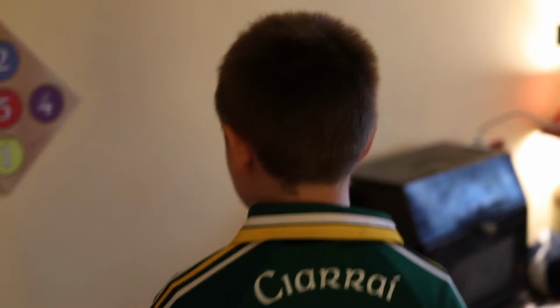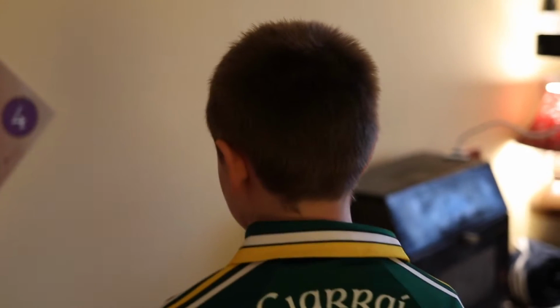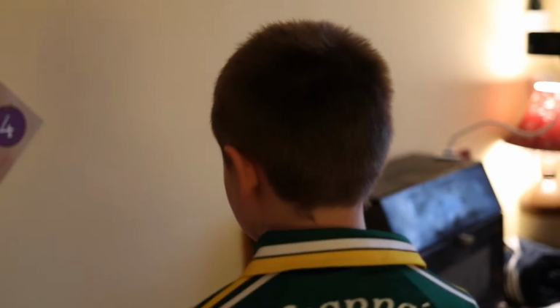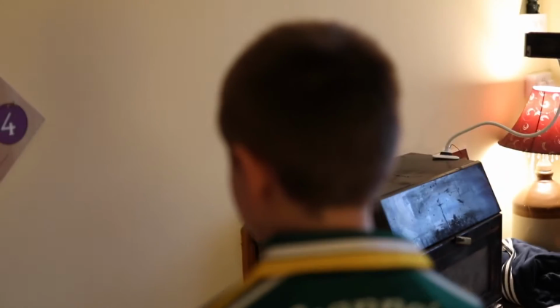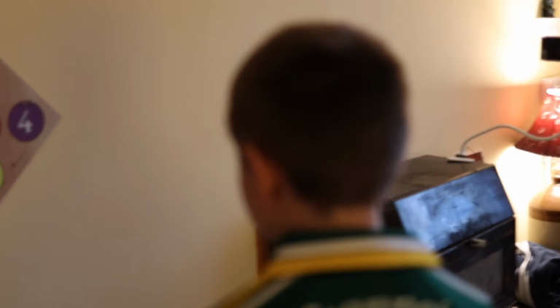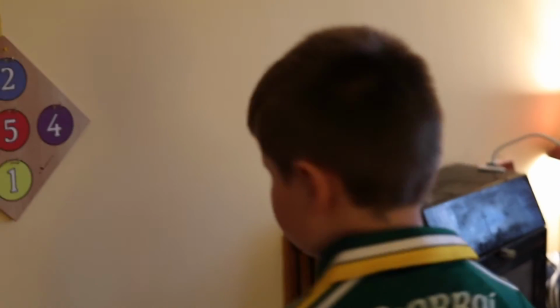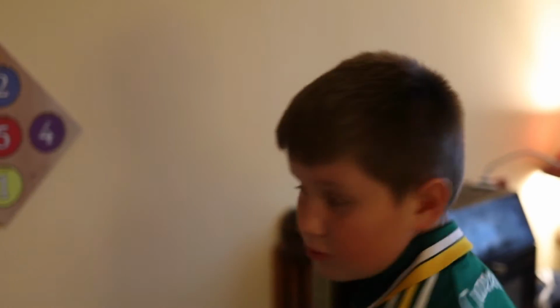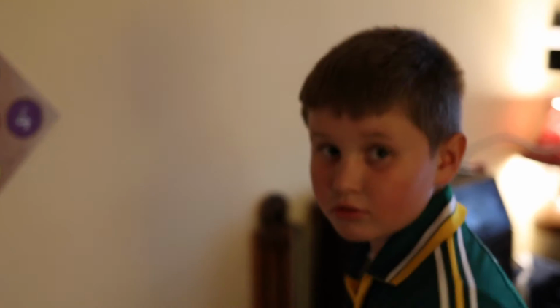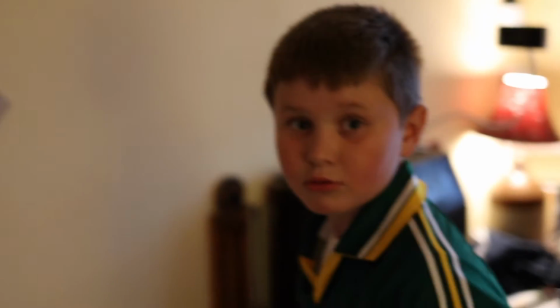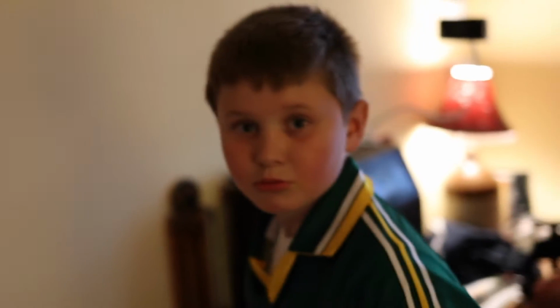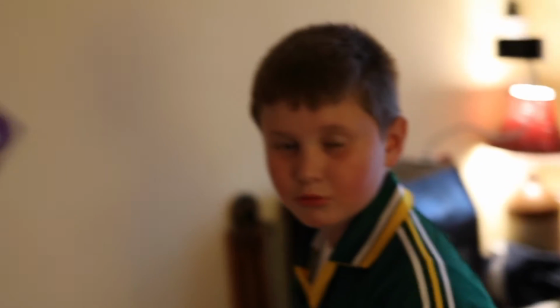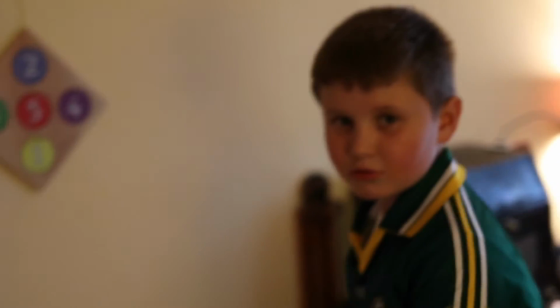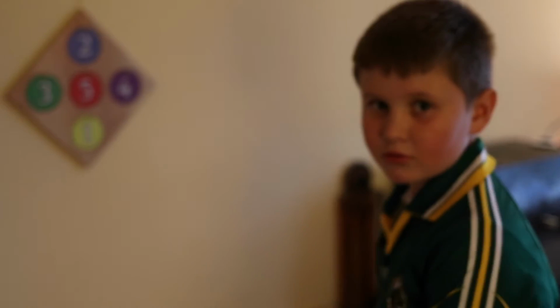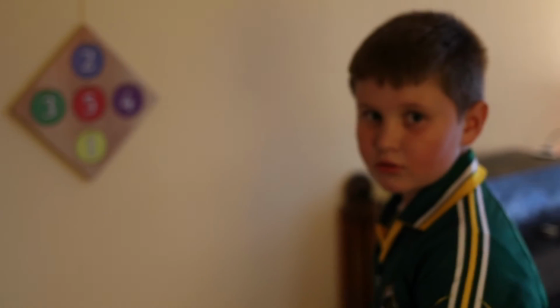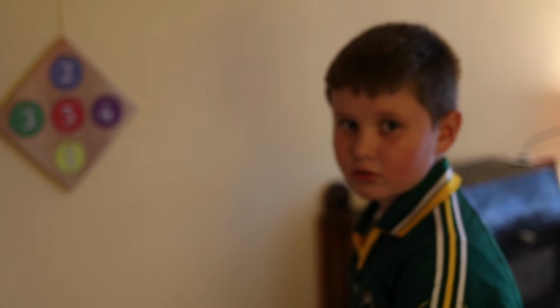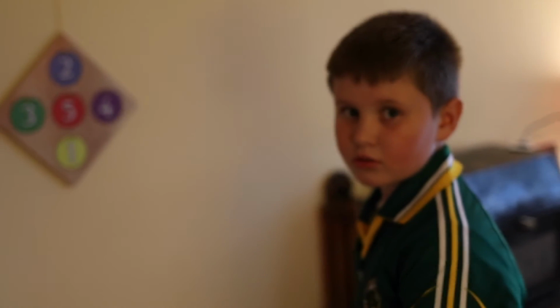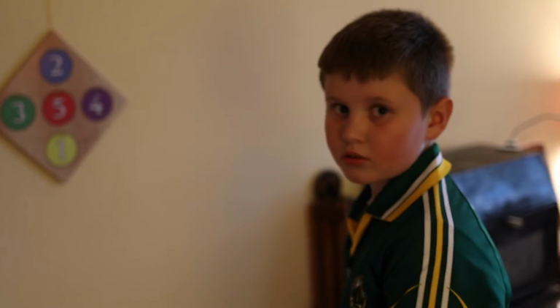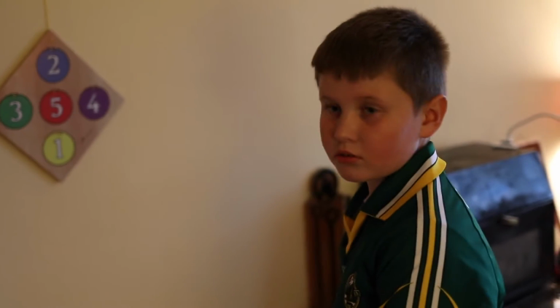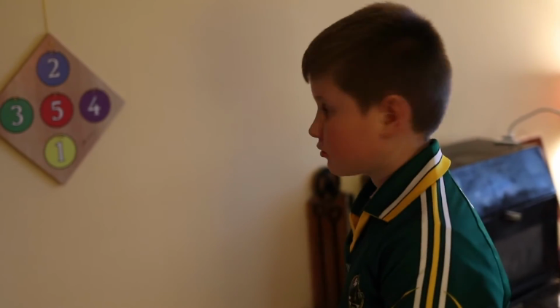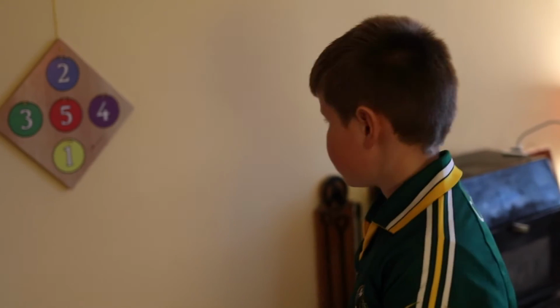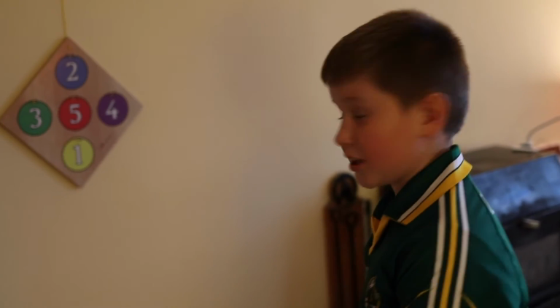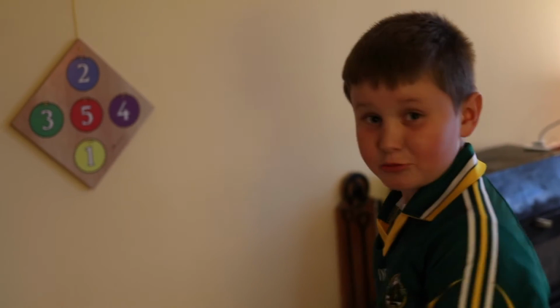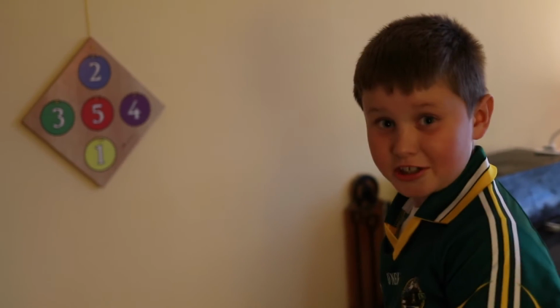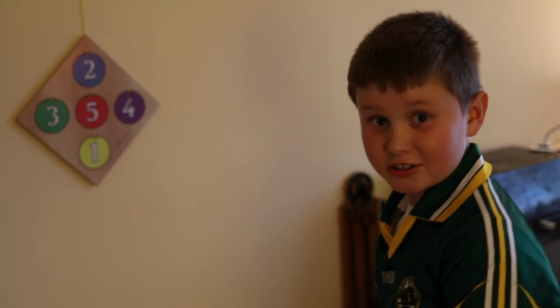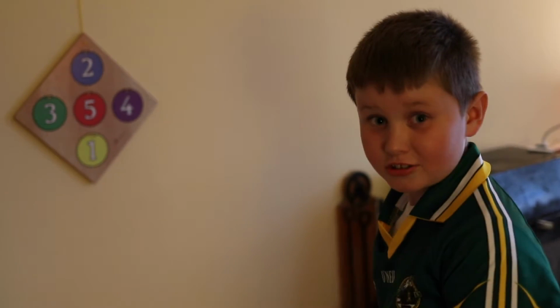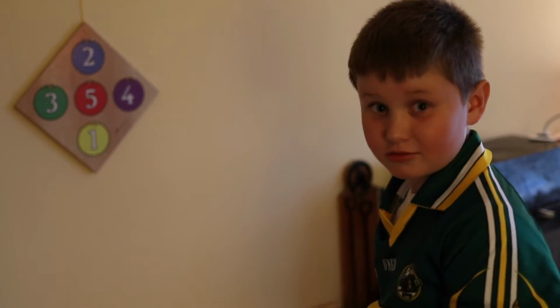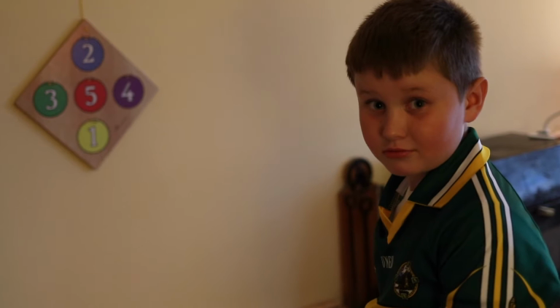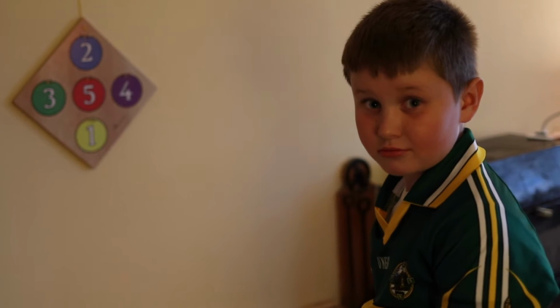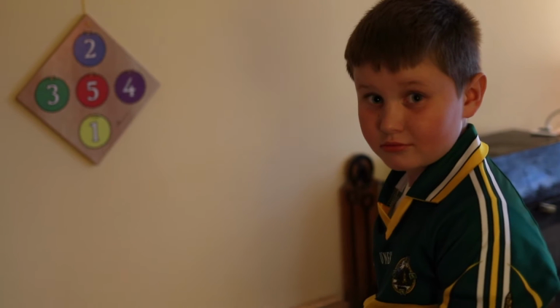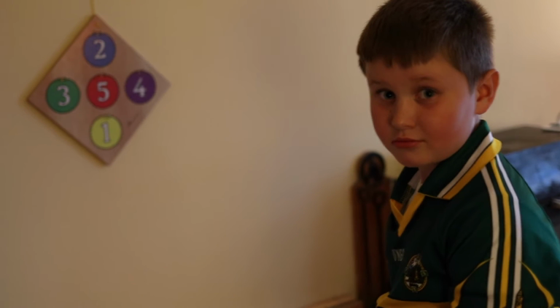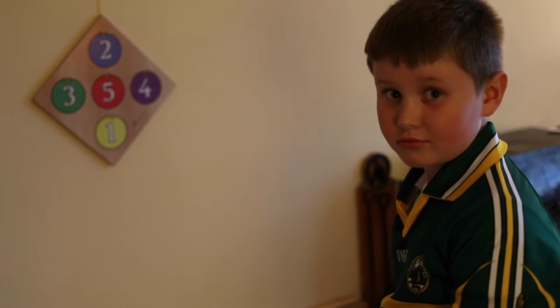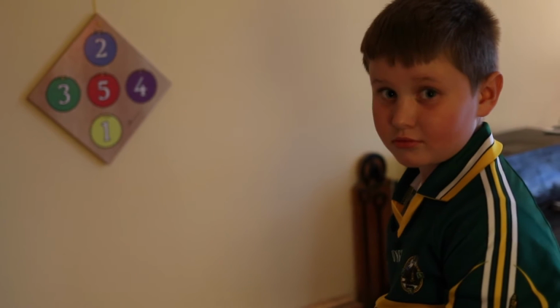So, Jay, look over here at me. Tell us what you're doing there, Jay. Playing rings. How do you do it?